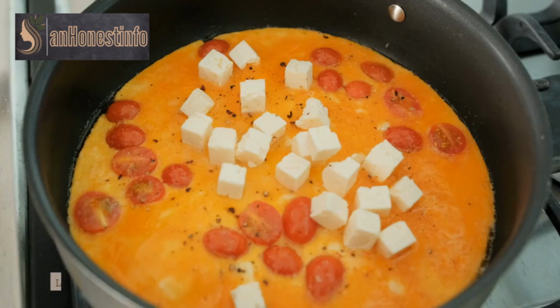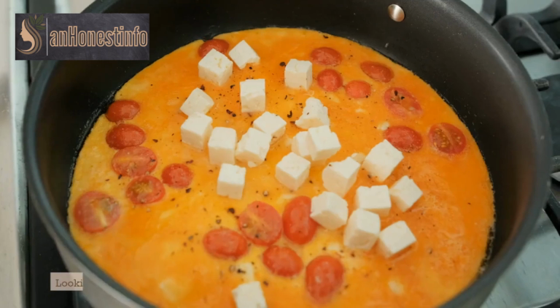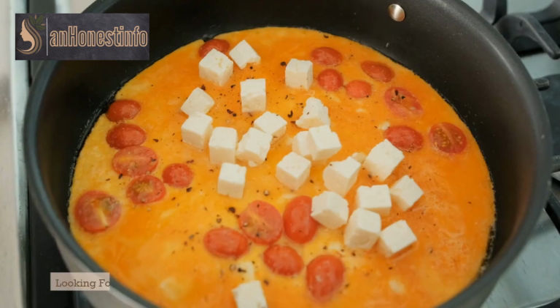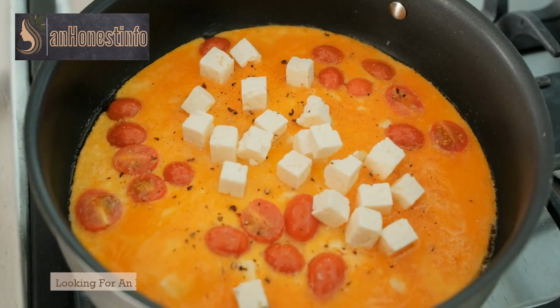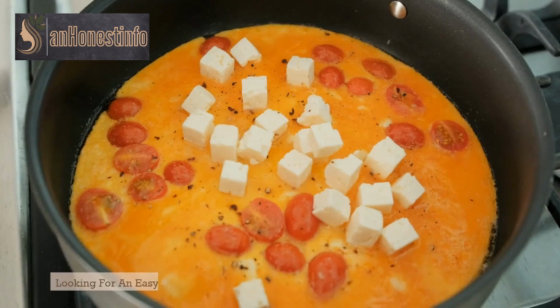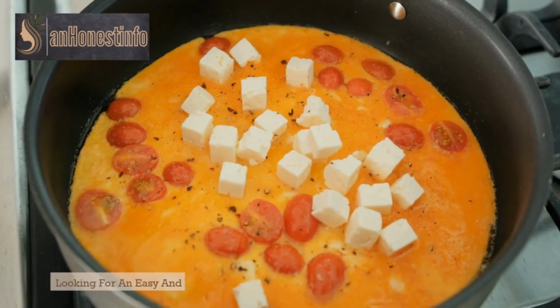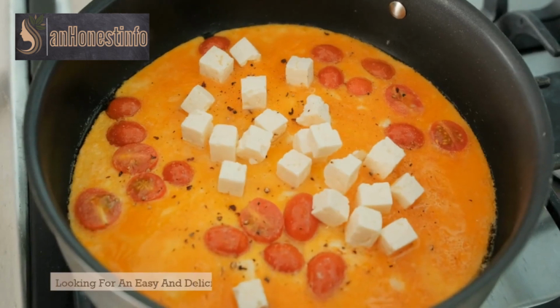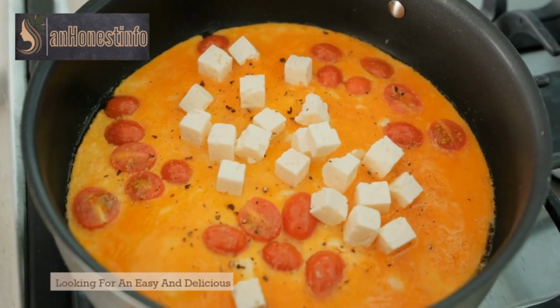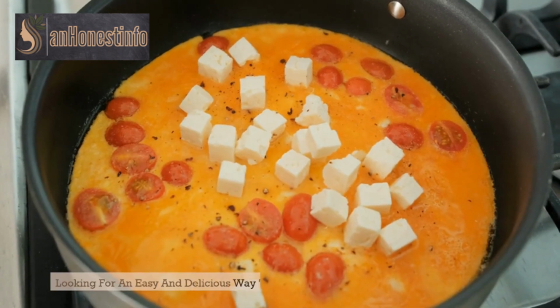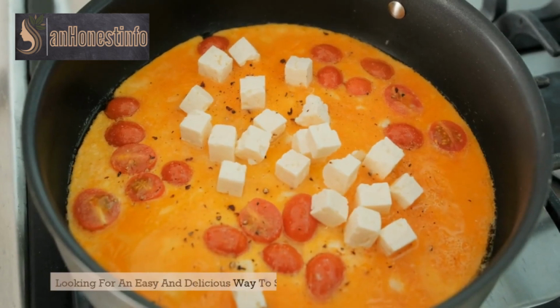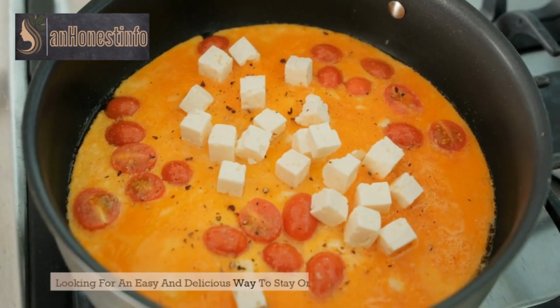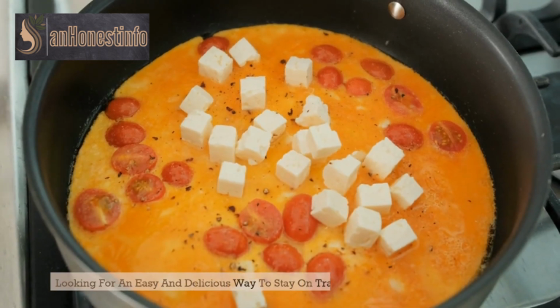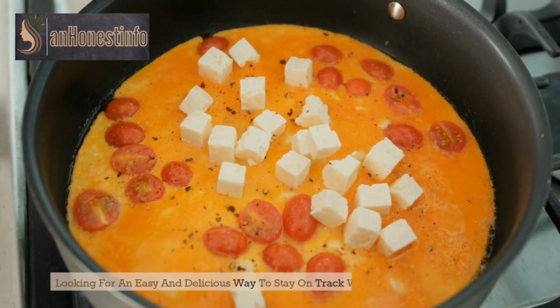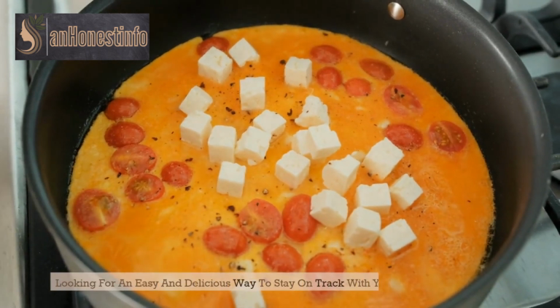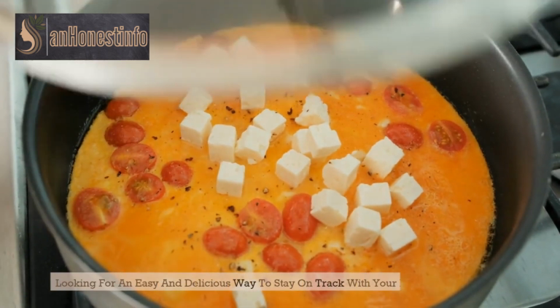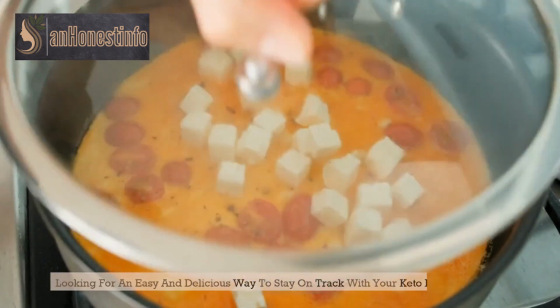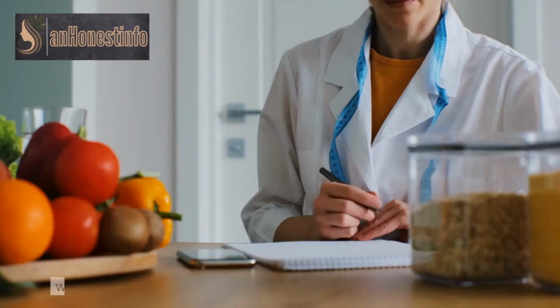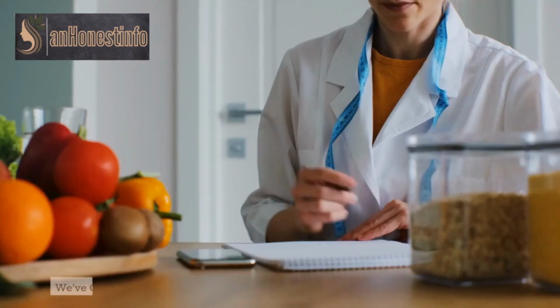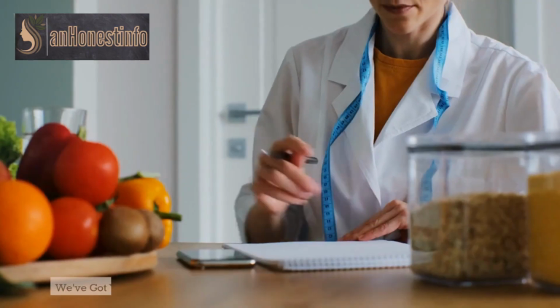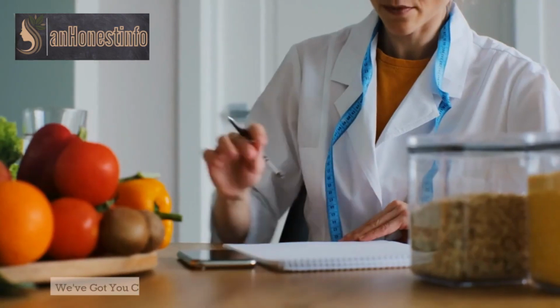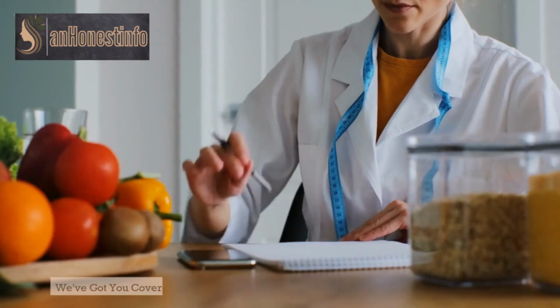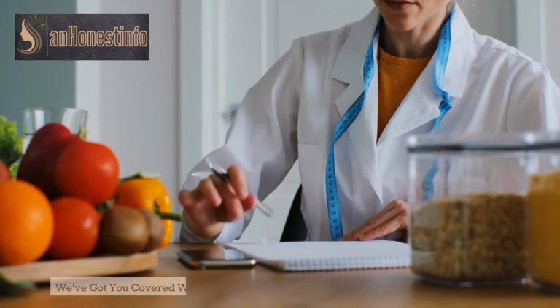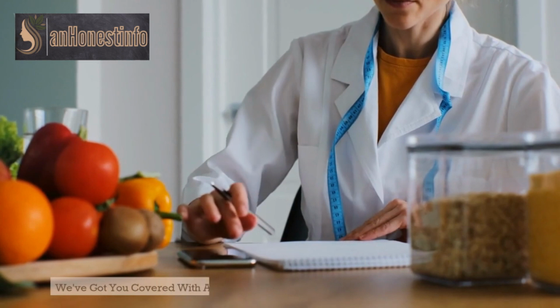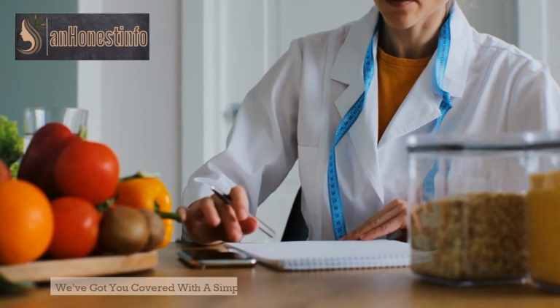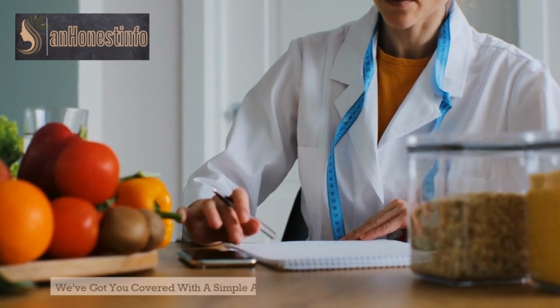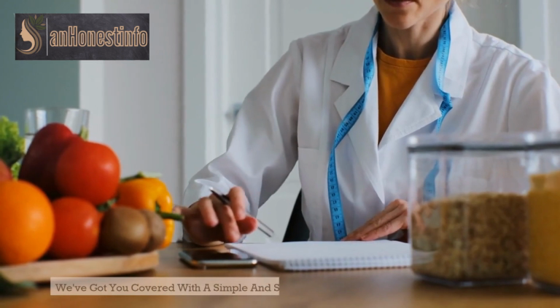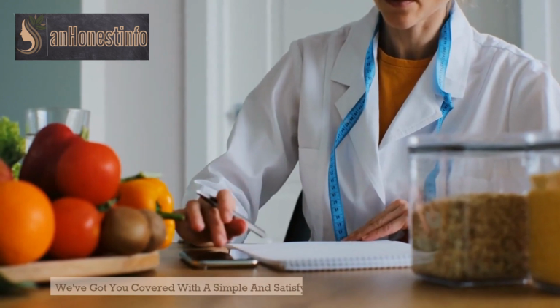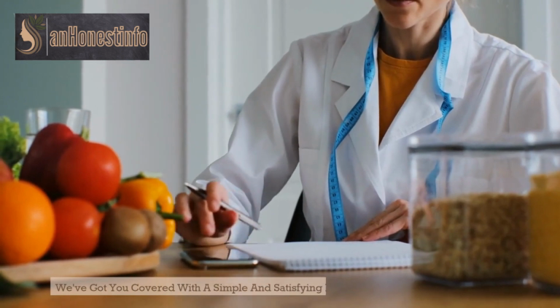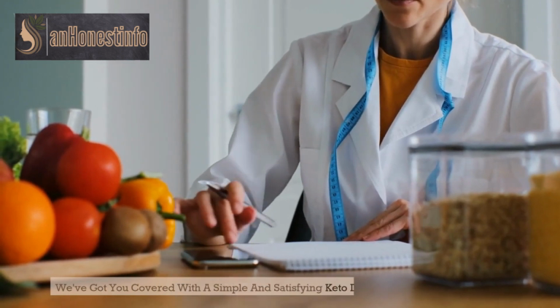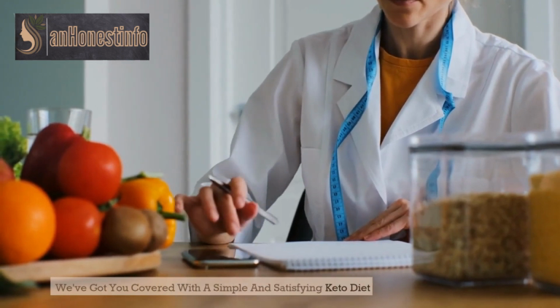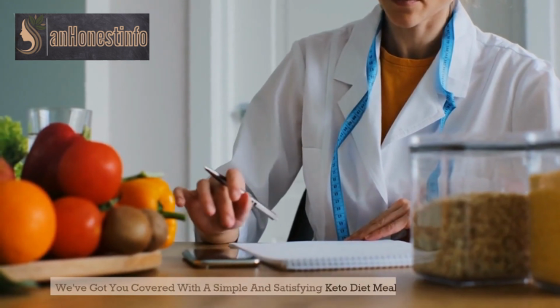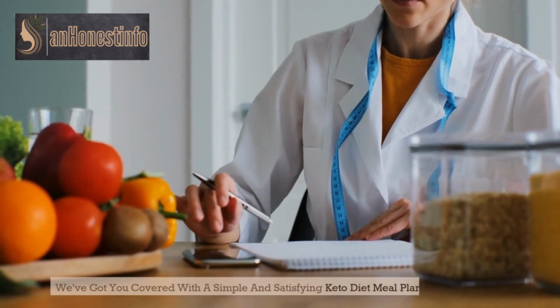Looking for an easy and delicious way to stay on track with your keto diet? We've got you covered with a simple and satisfying keto diet meal plan.